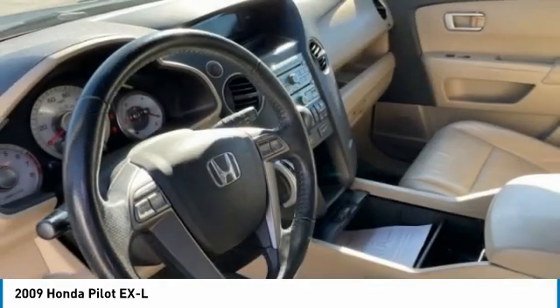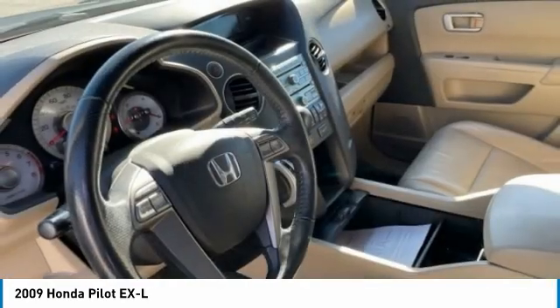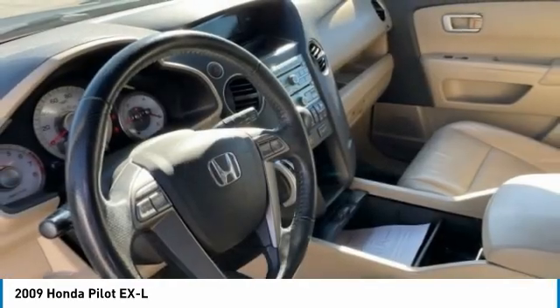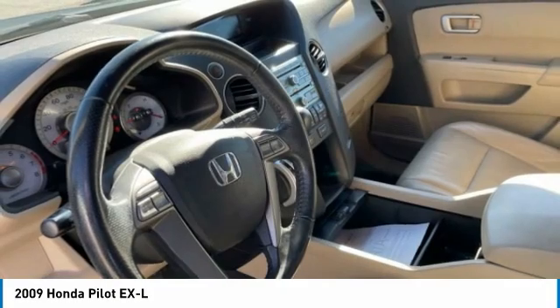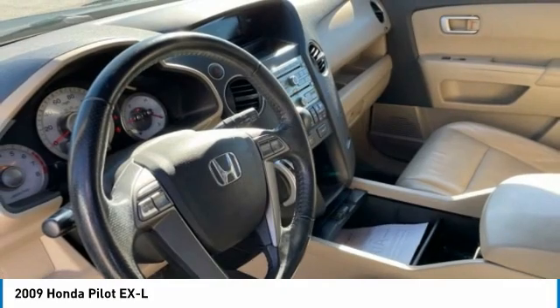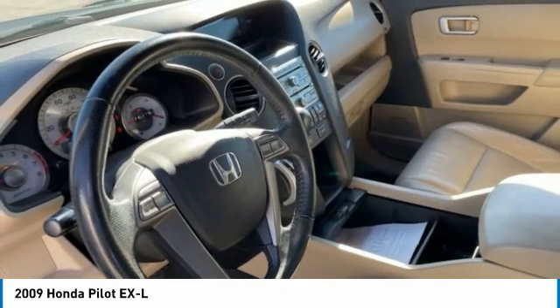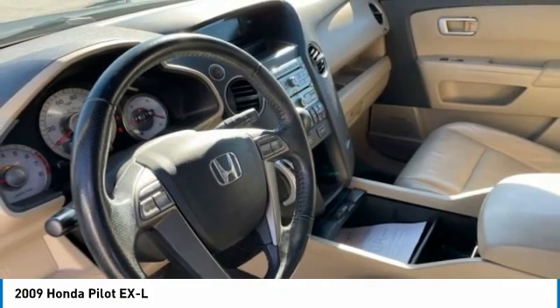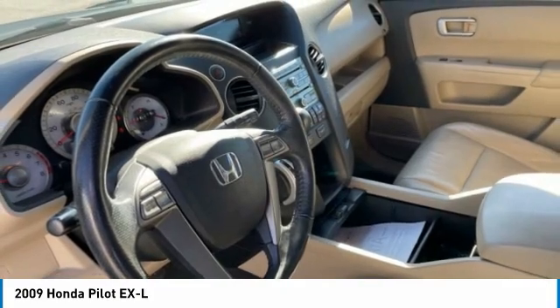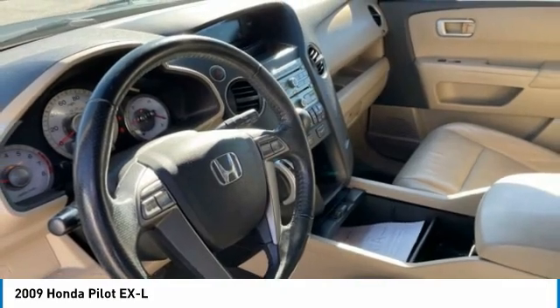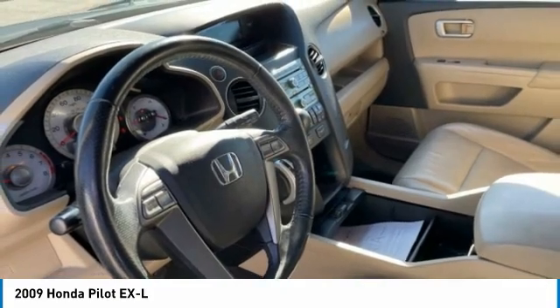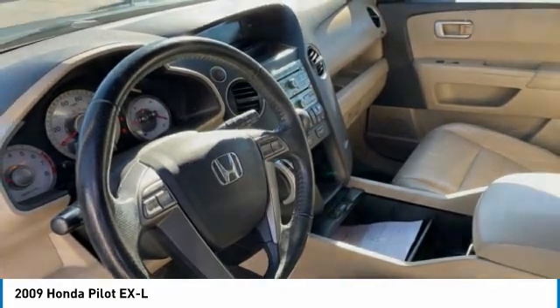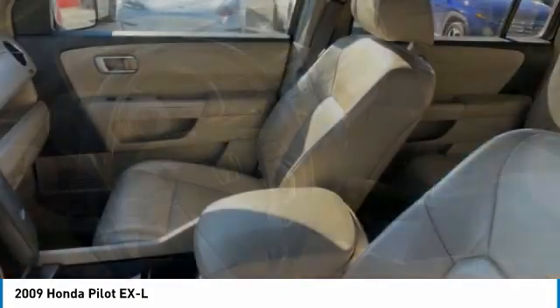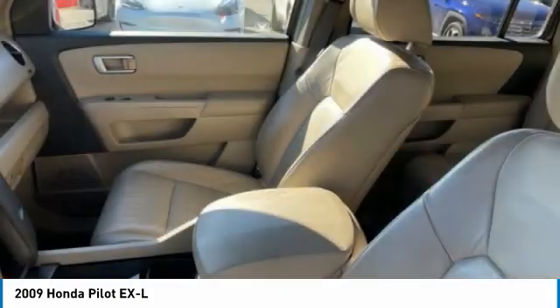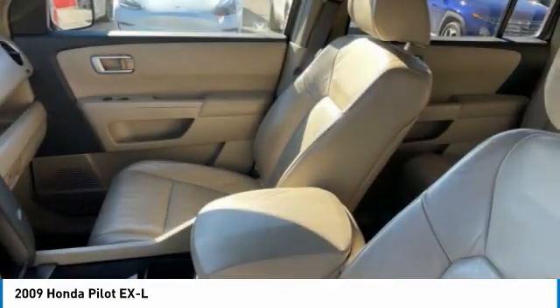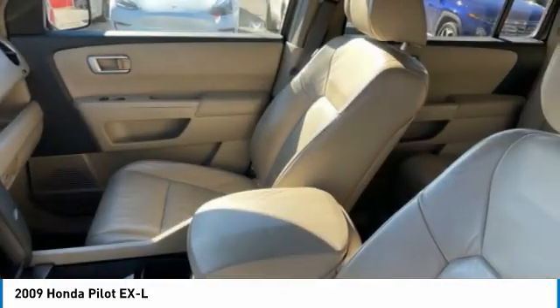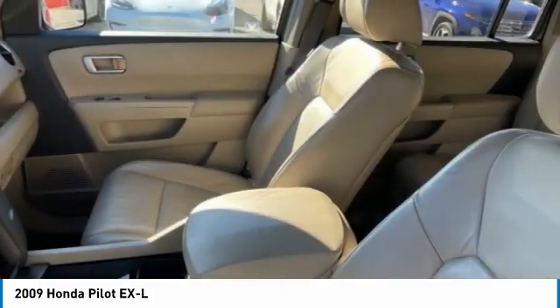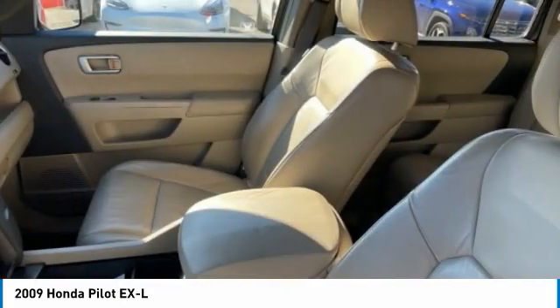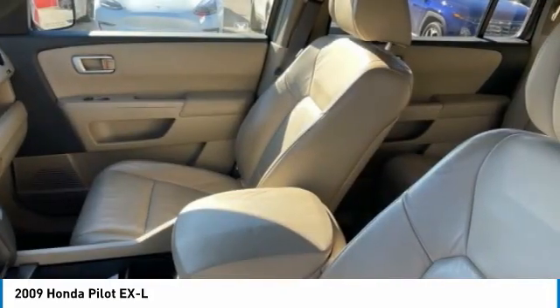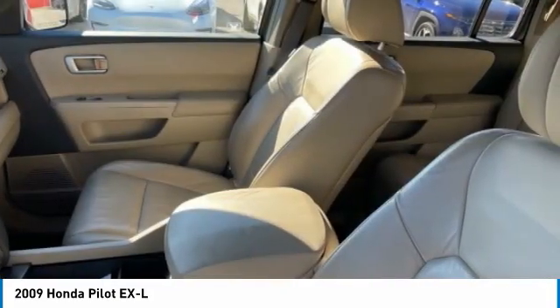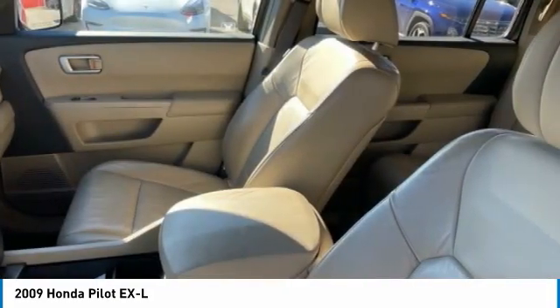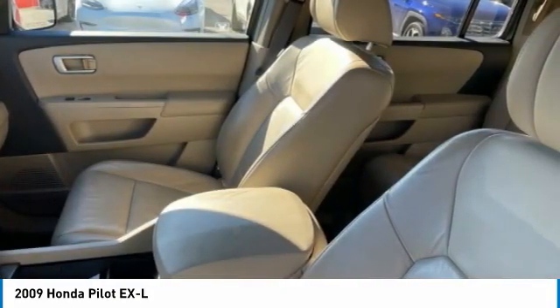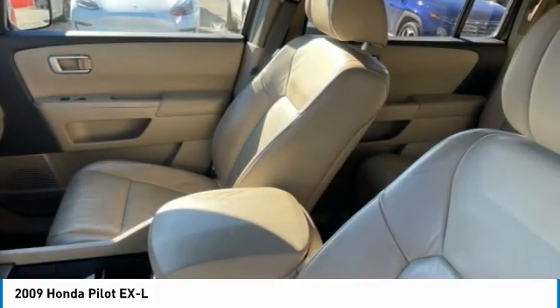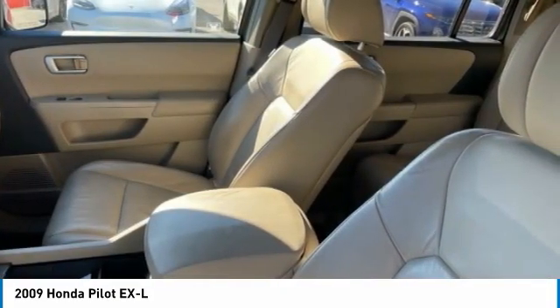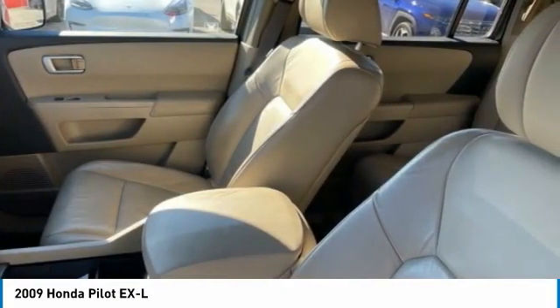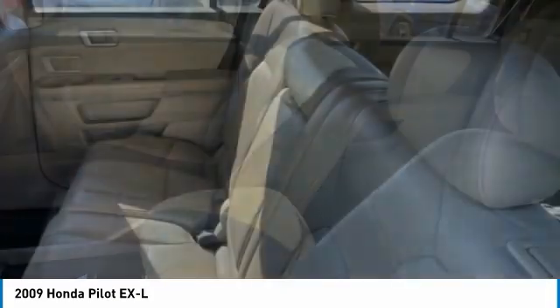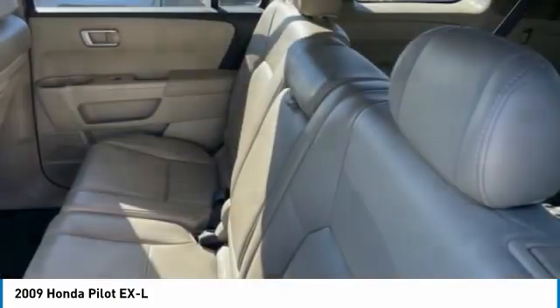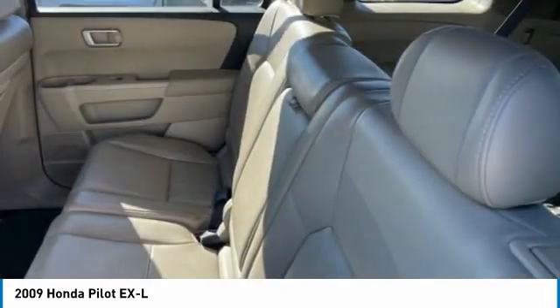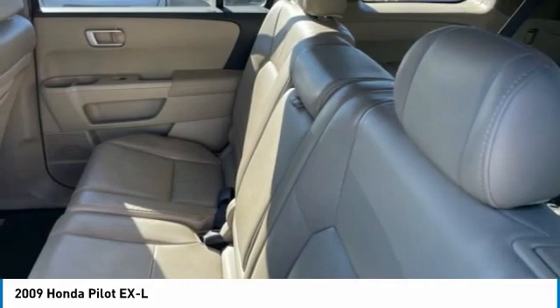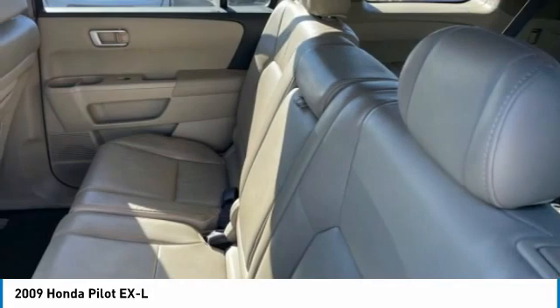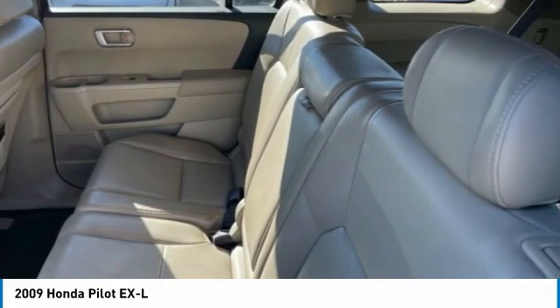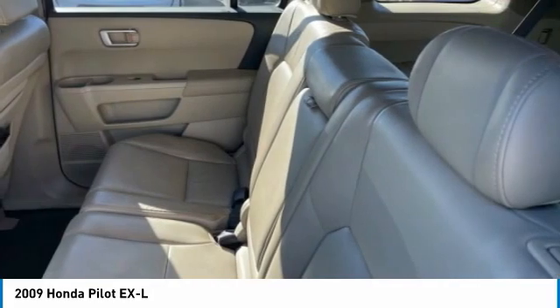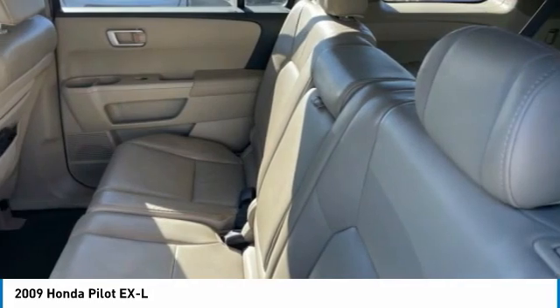Rear Window Defroster. This beauty is sure to make you the talk of the neighborhood. So call or drop in for a test drive today.